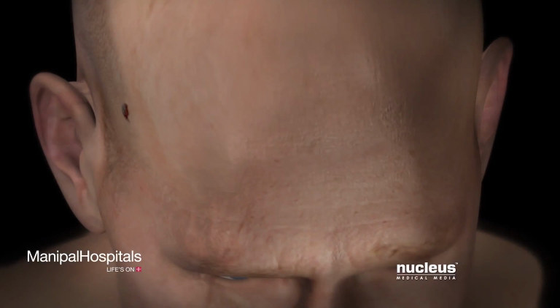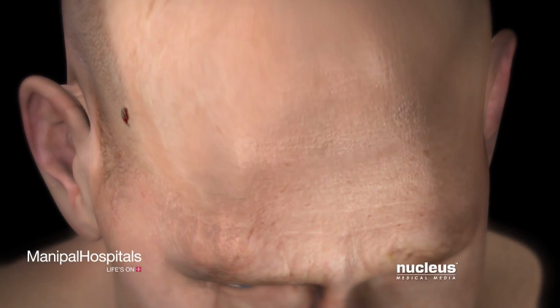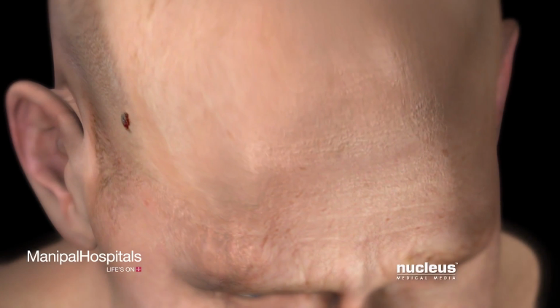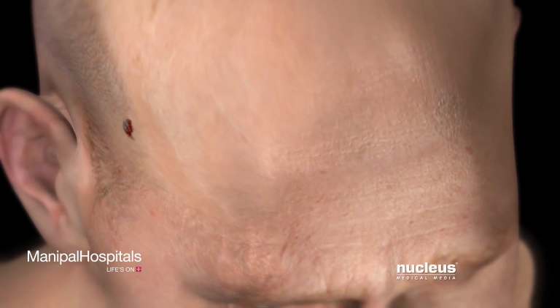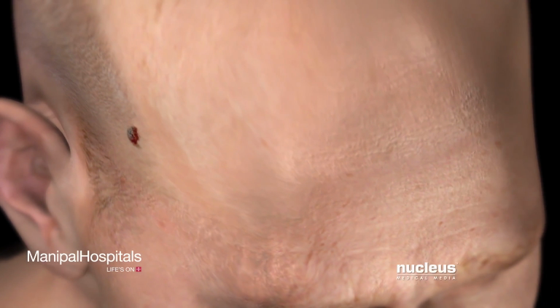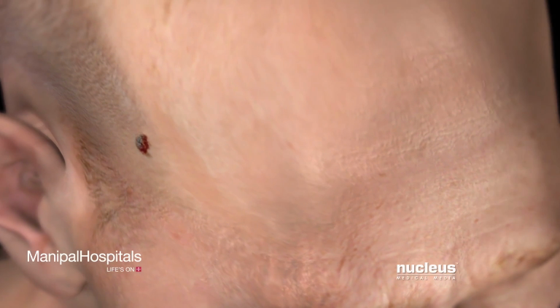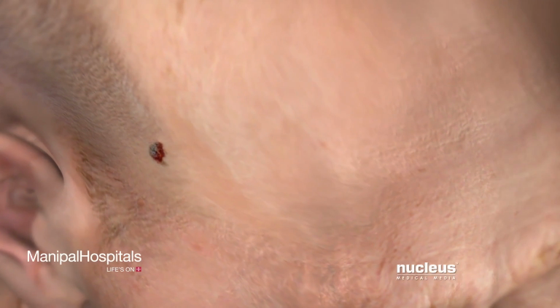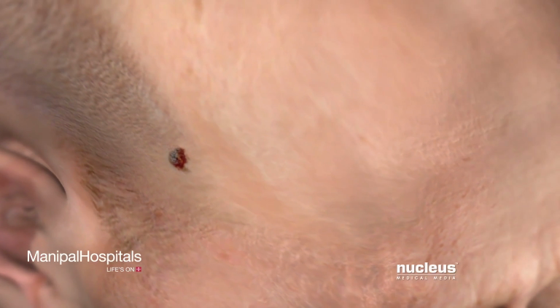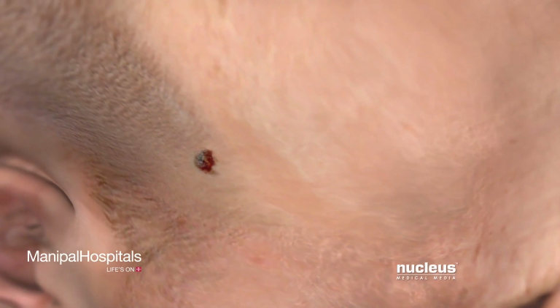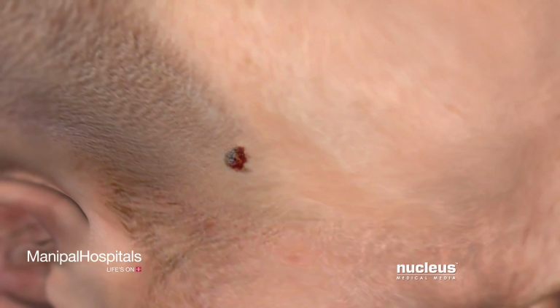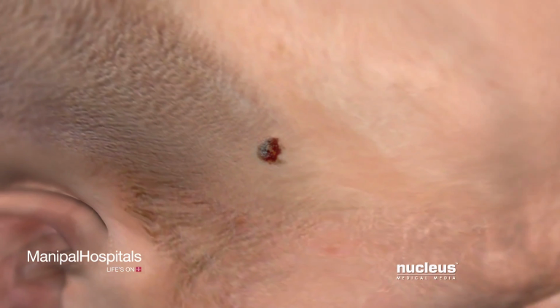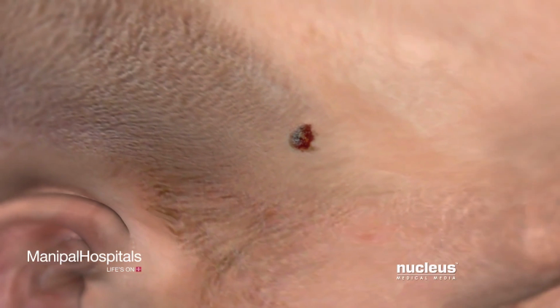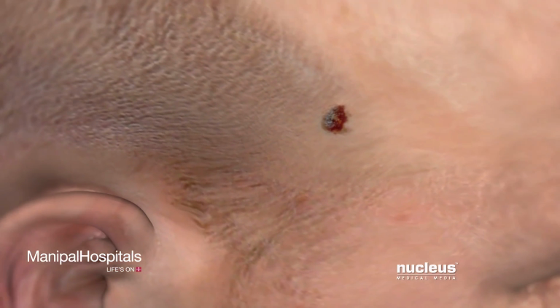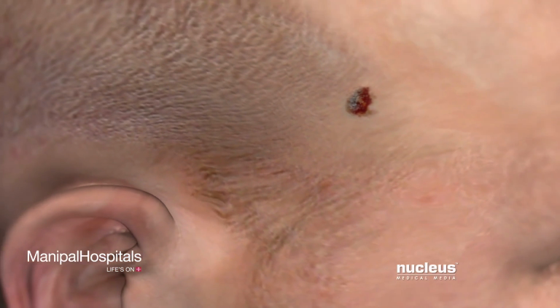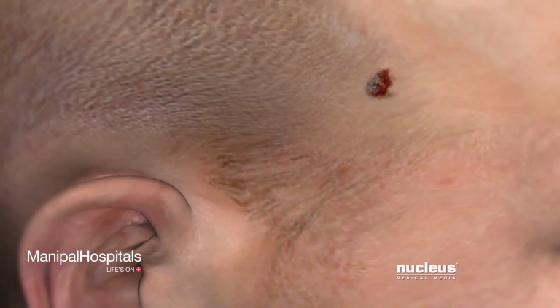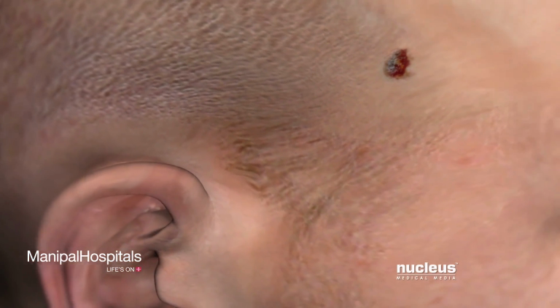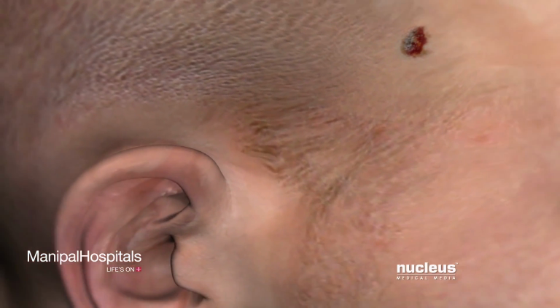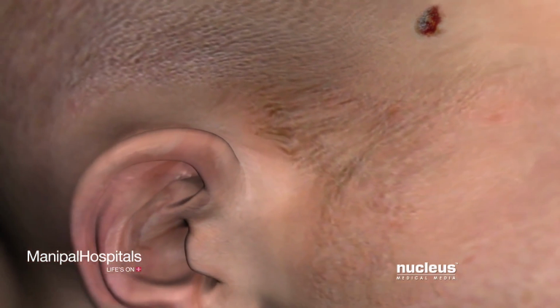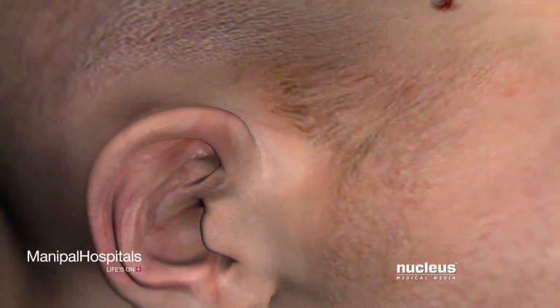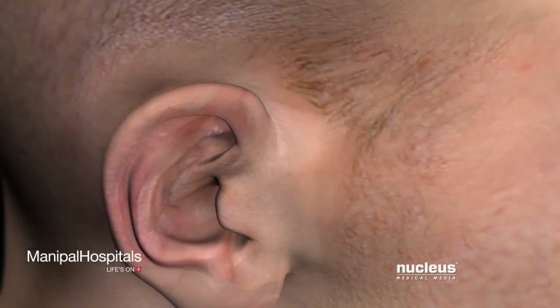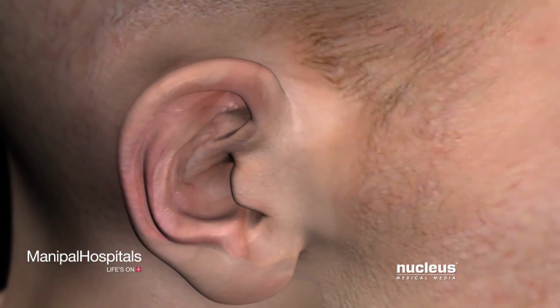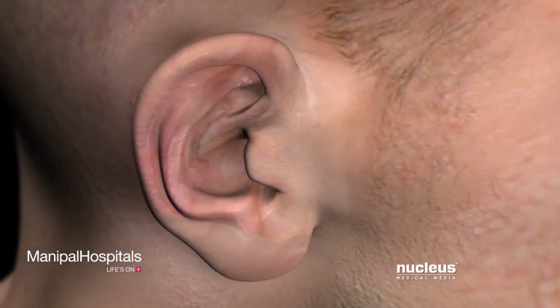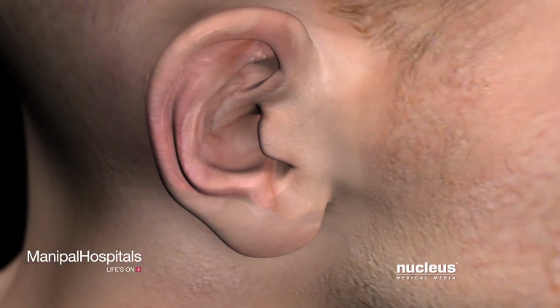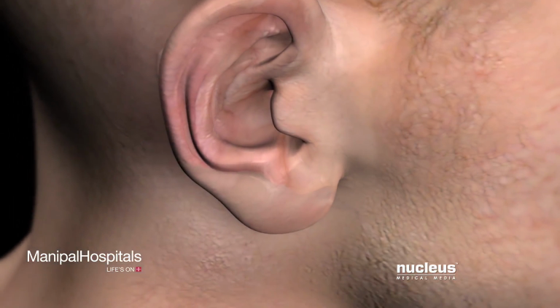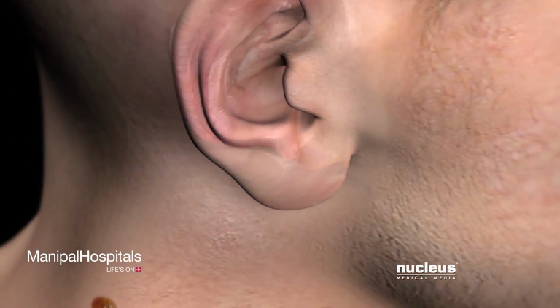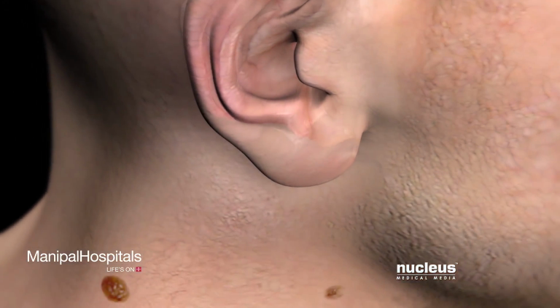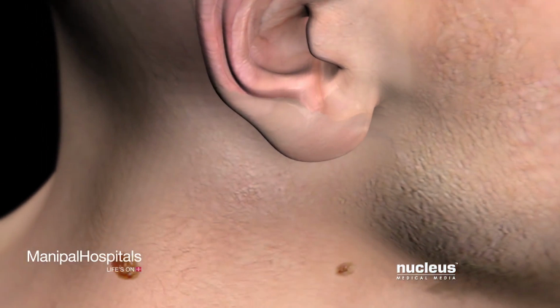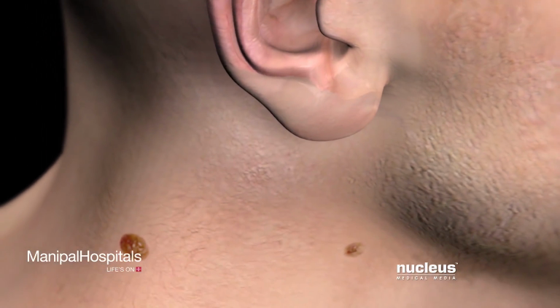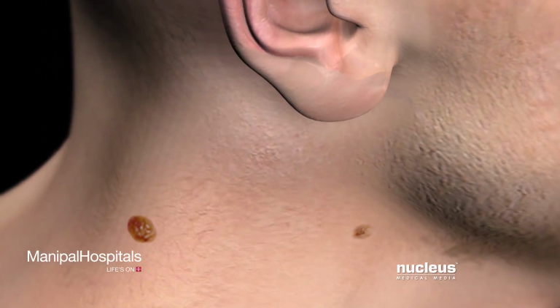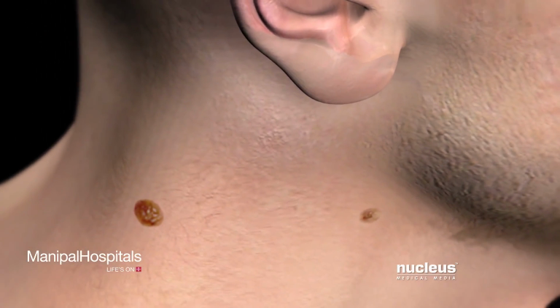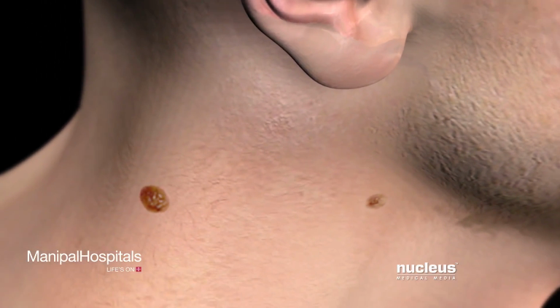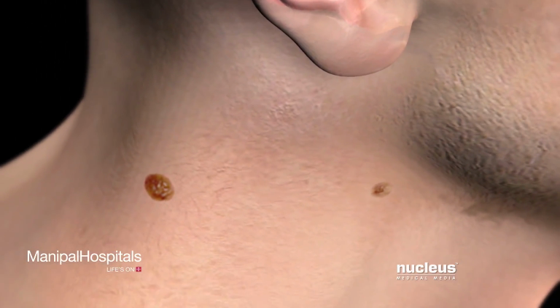Your doctor may obtain a skin biopsy to view the tissue under a microscope and make a diagnosis of your condition.